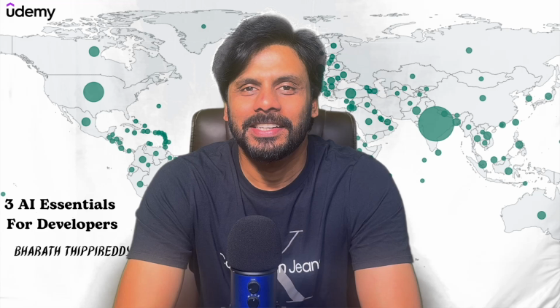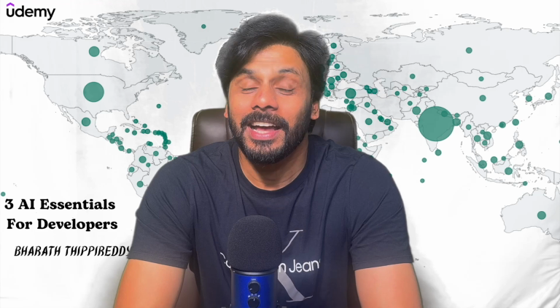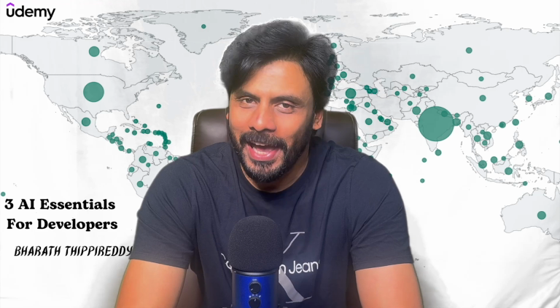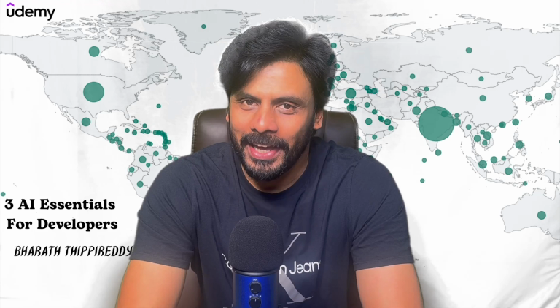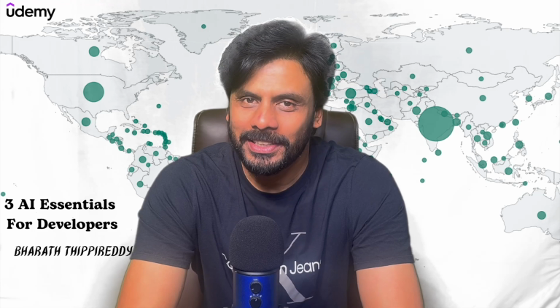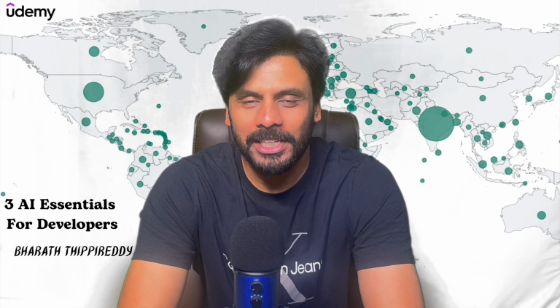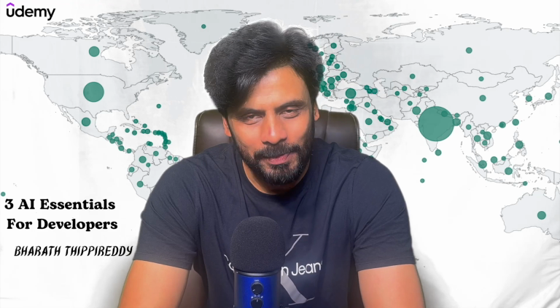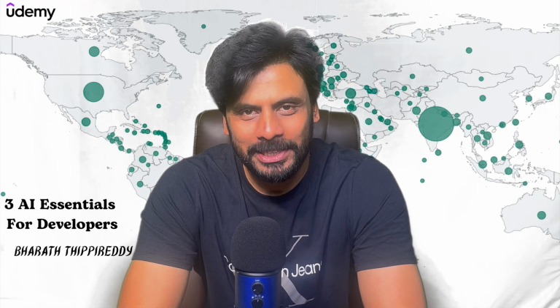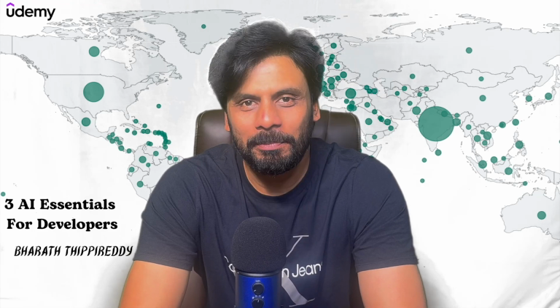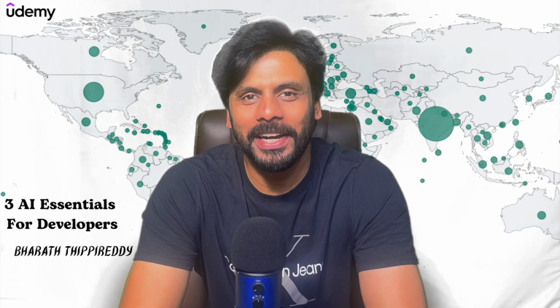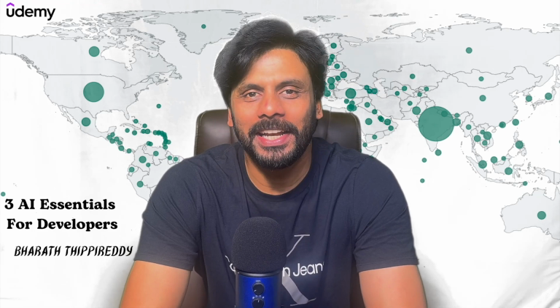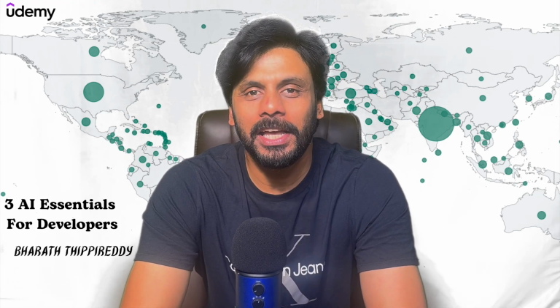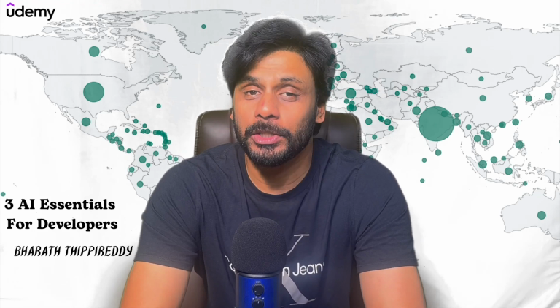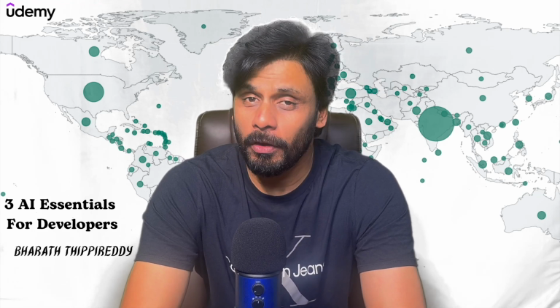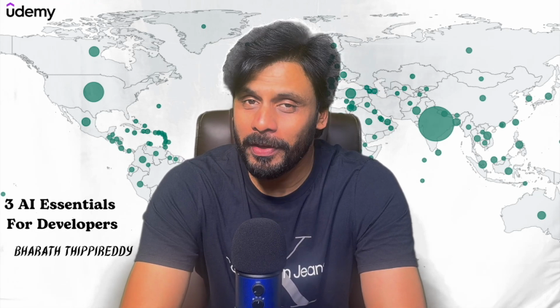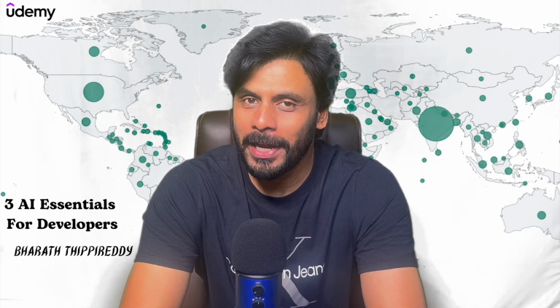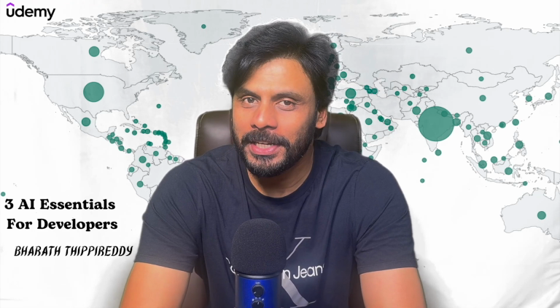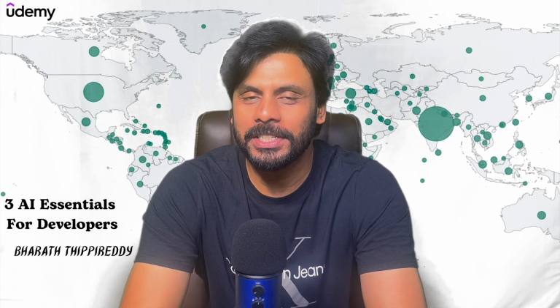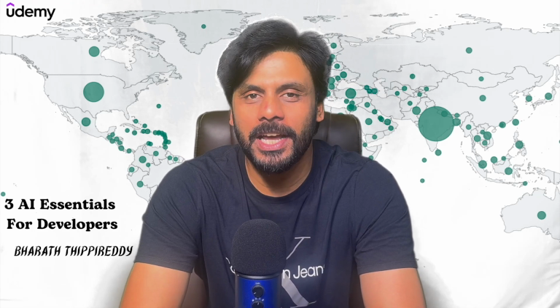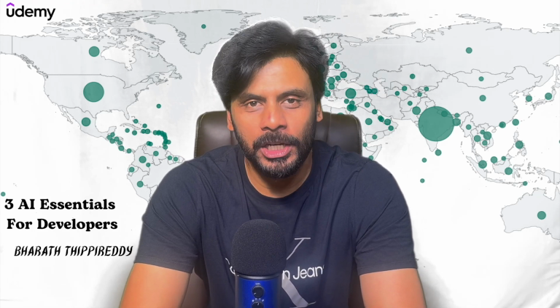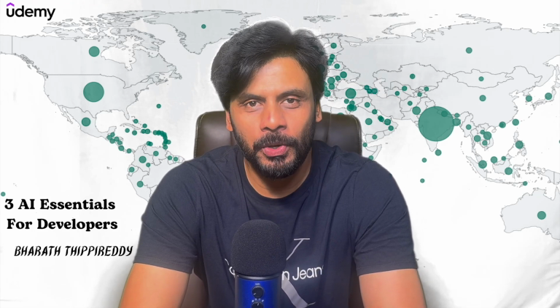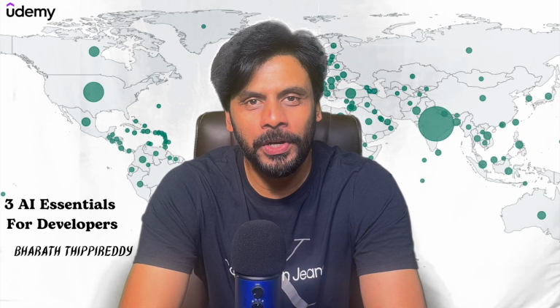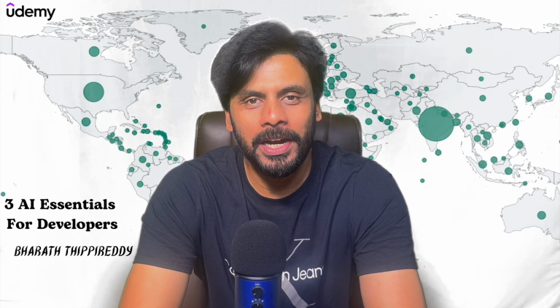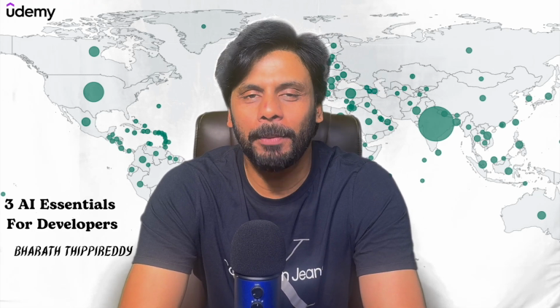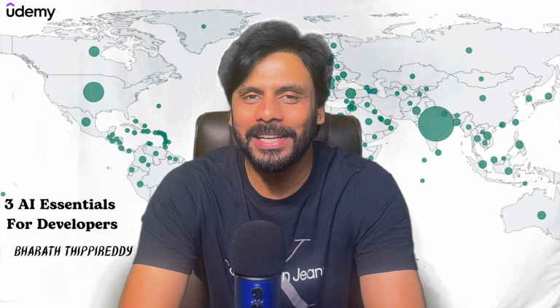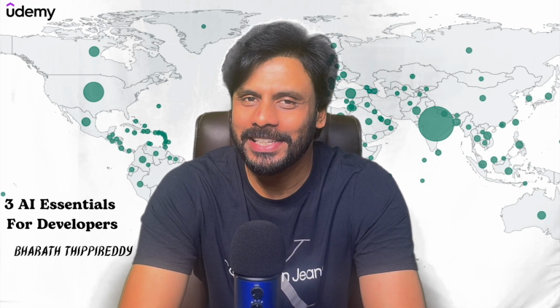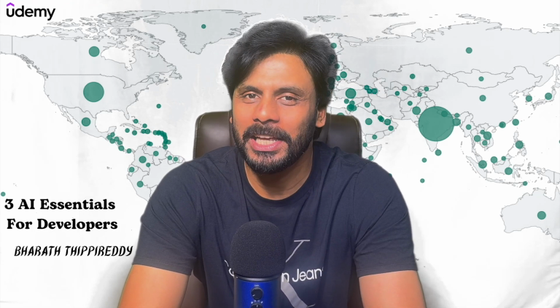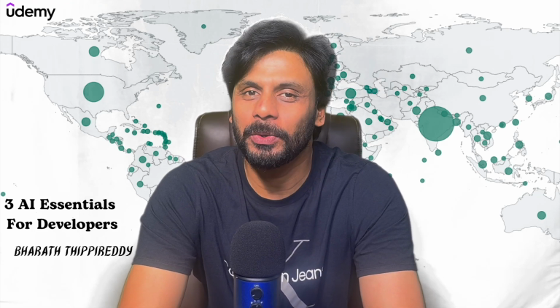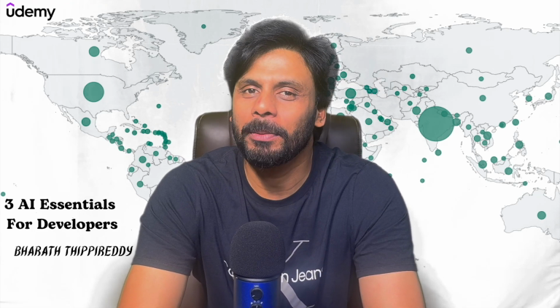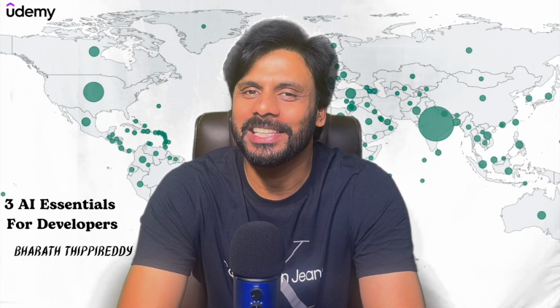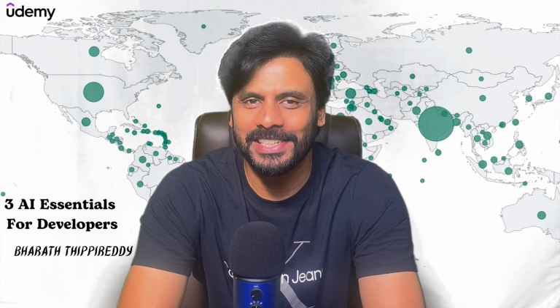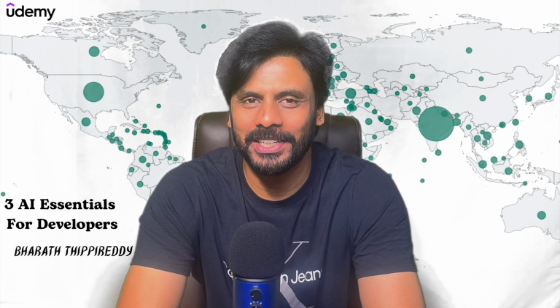Hi, this is Bharati Pireddi, a software architect, entrepreneur and best-selling Udemy instructor.